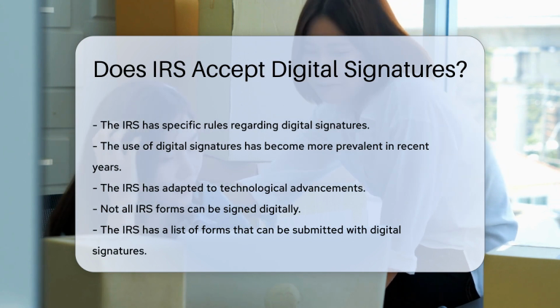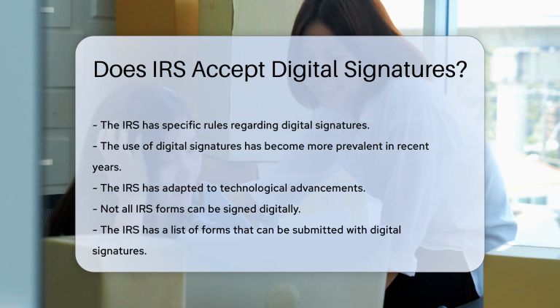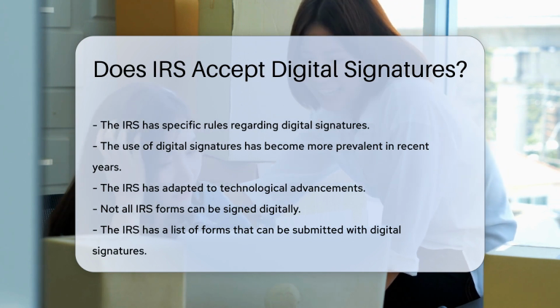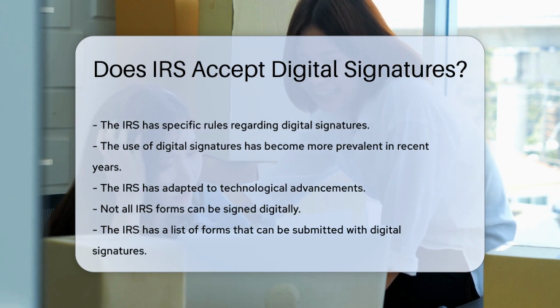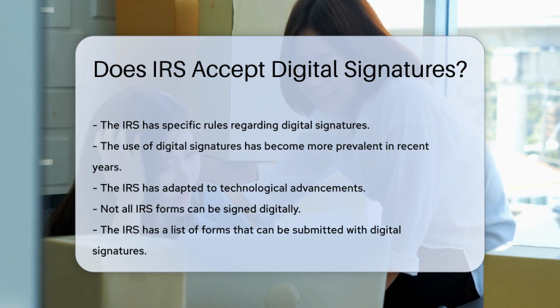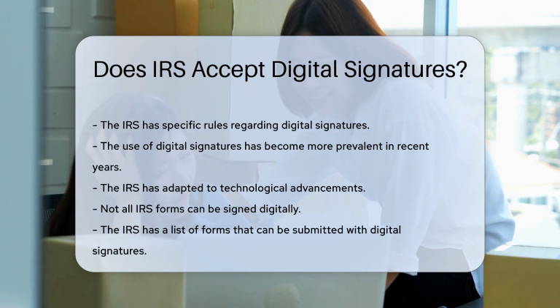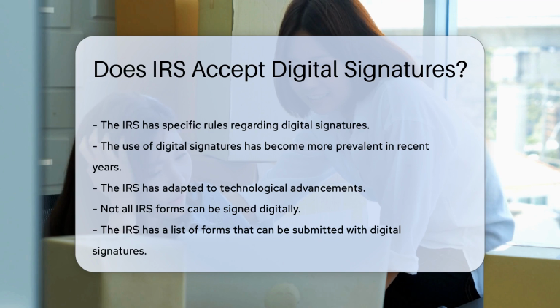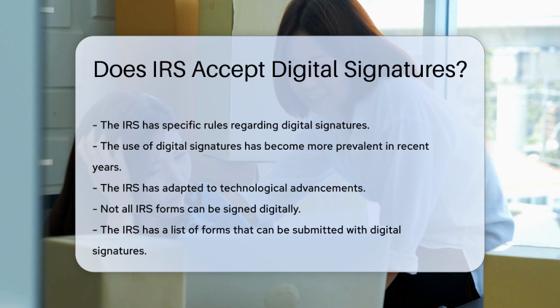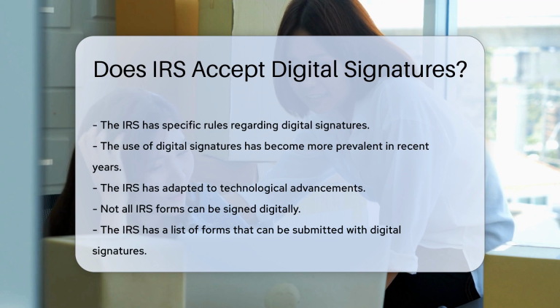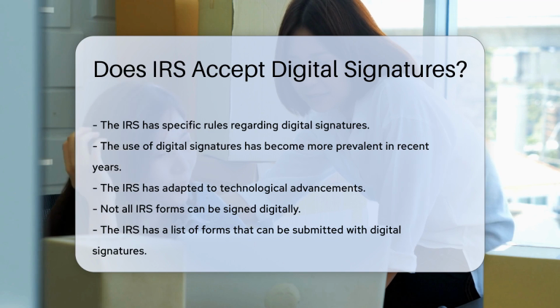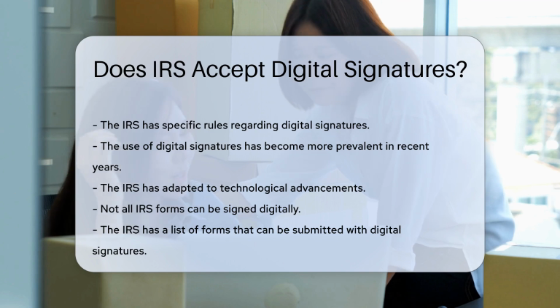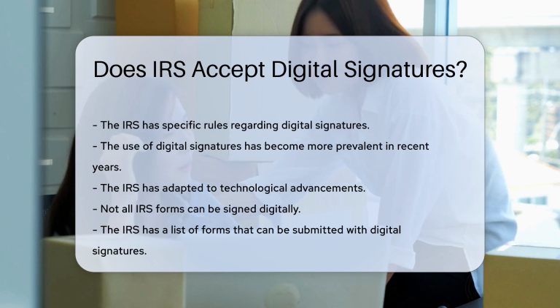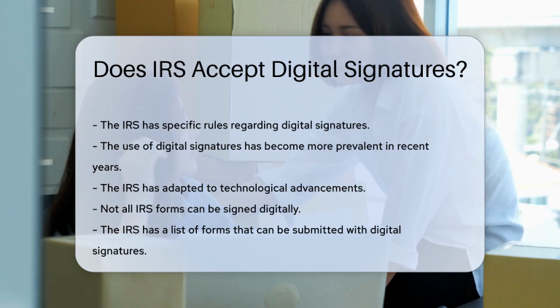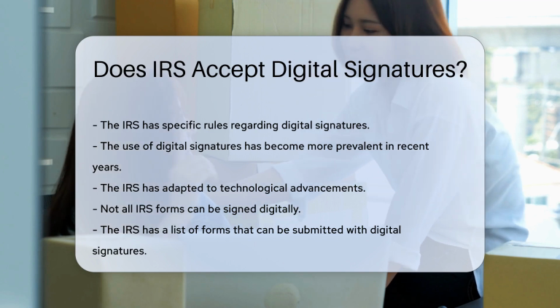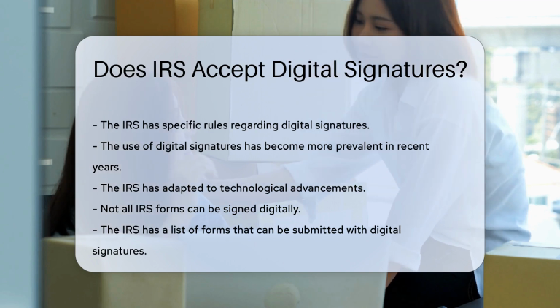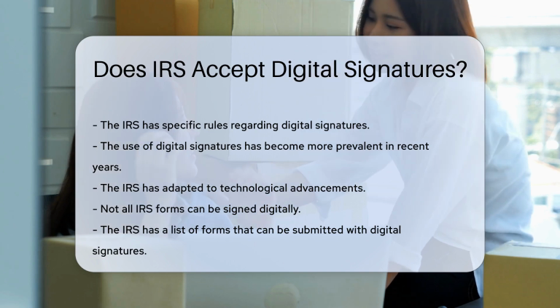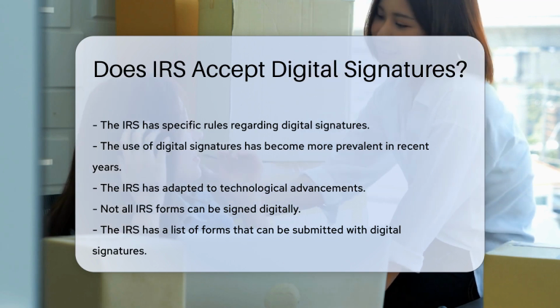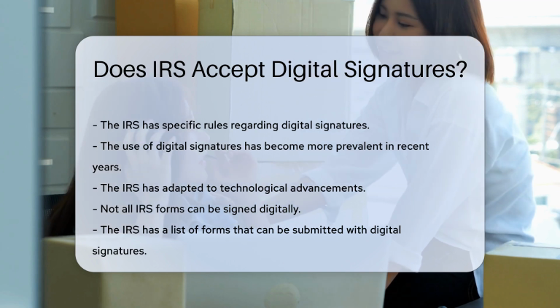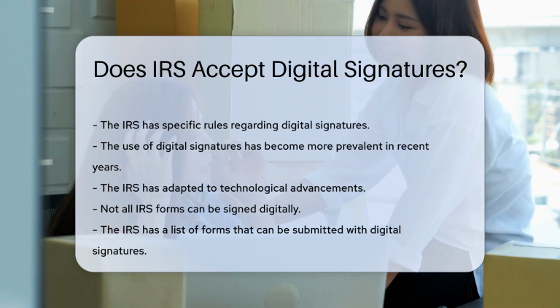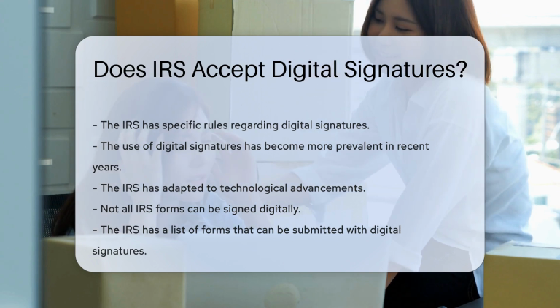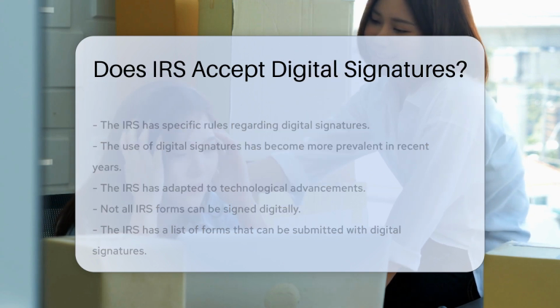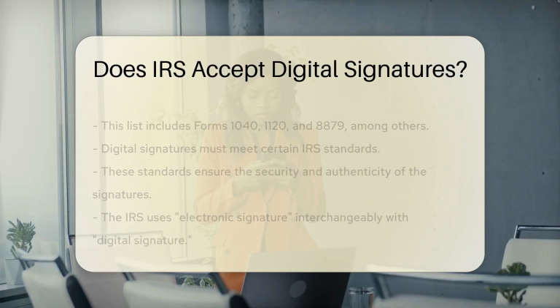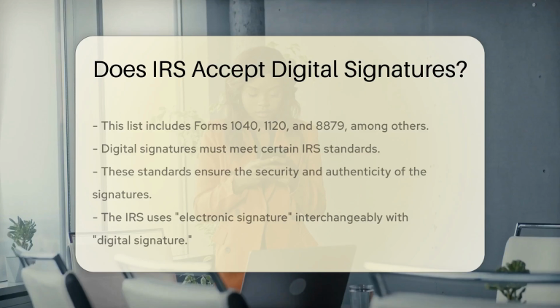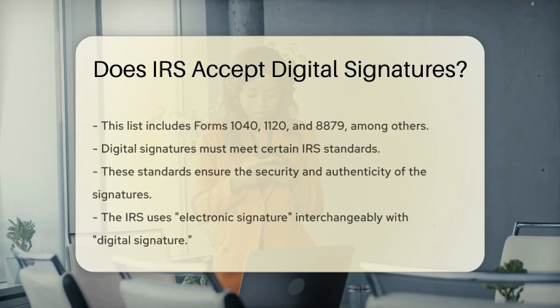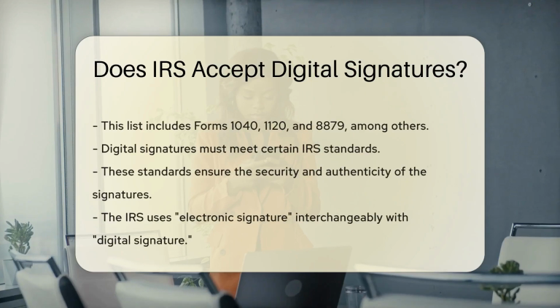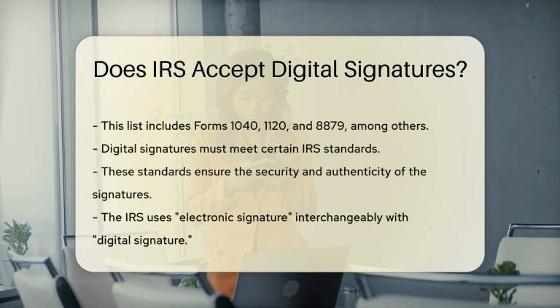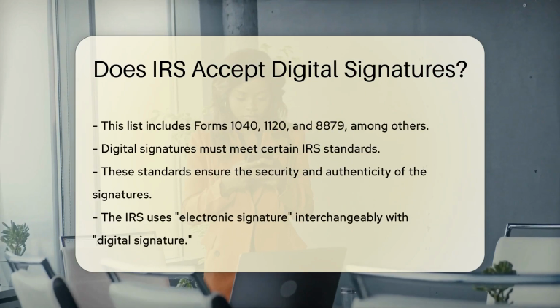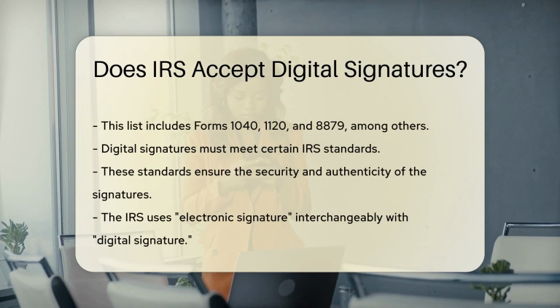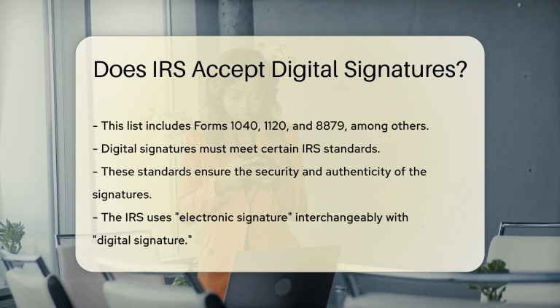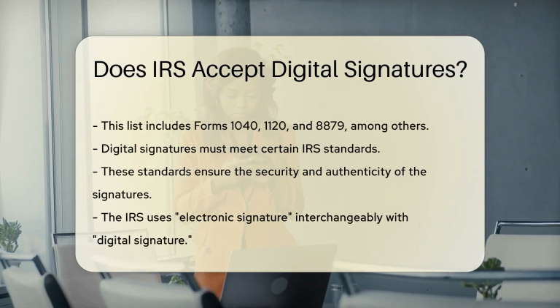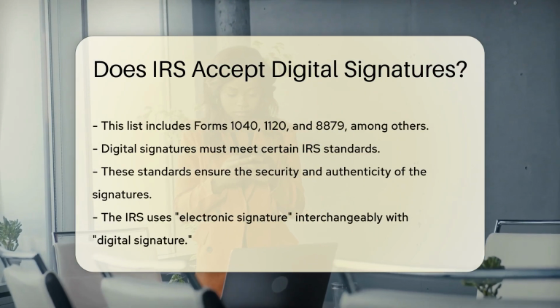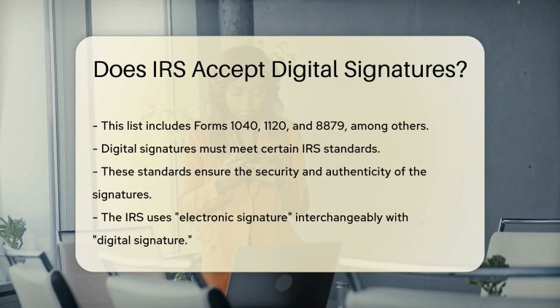This list includes forms 1040, 1120, and 8879, among others.